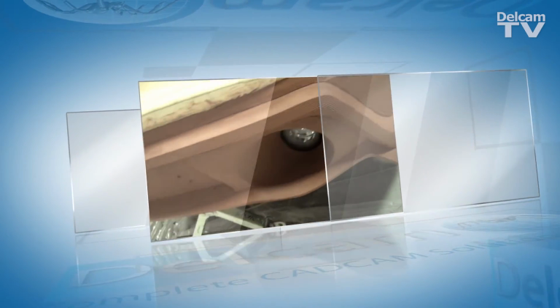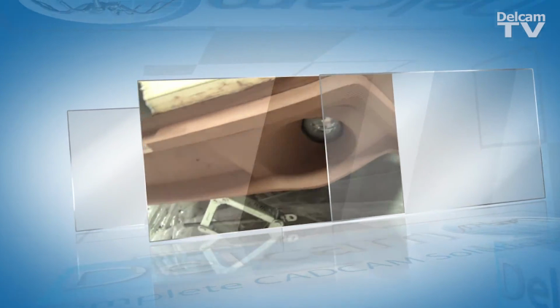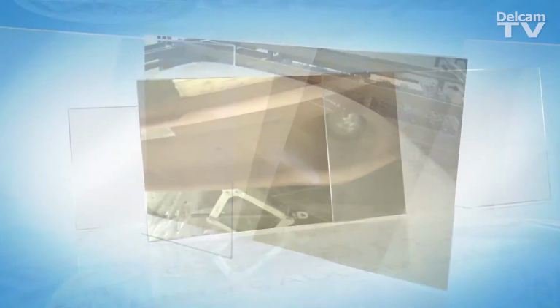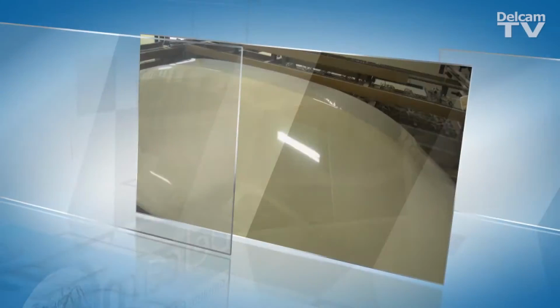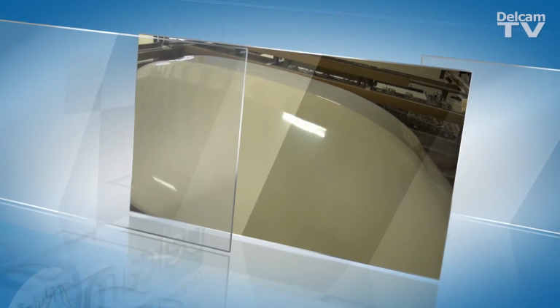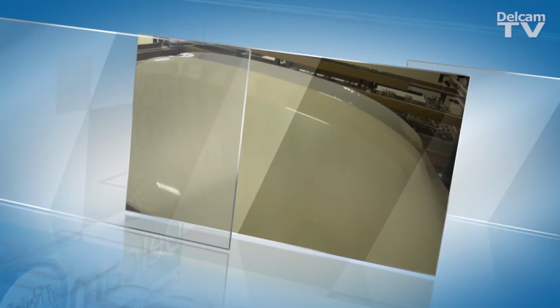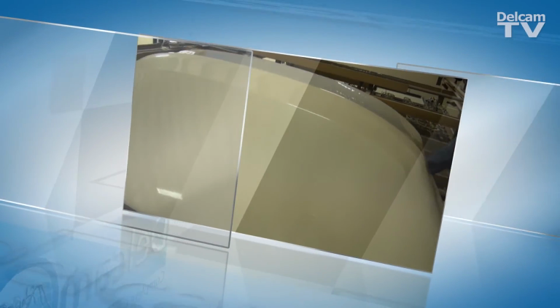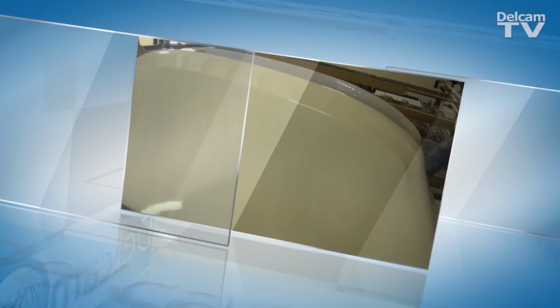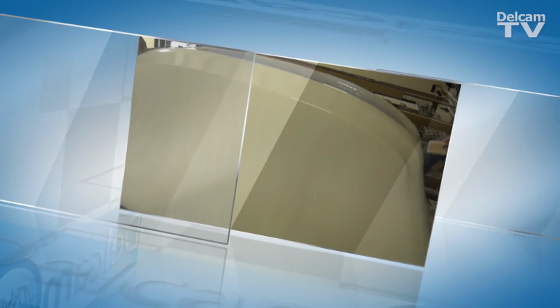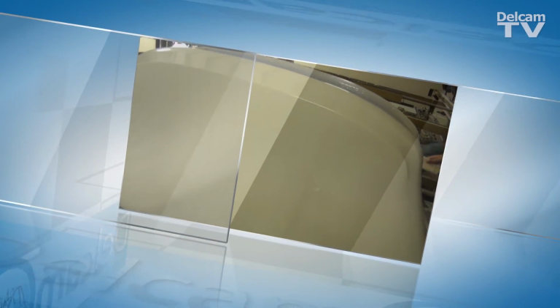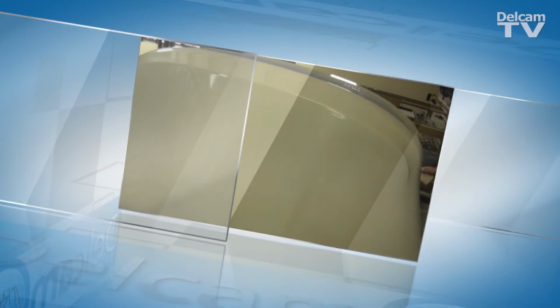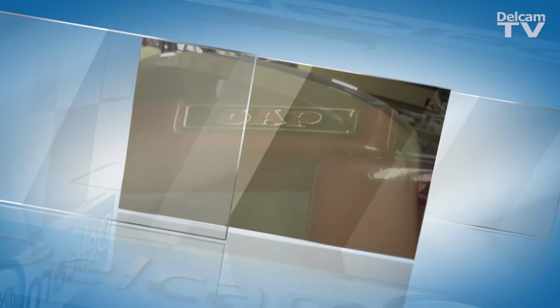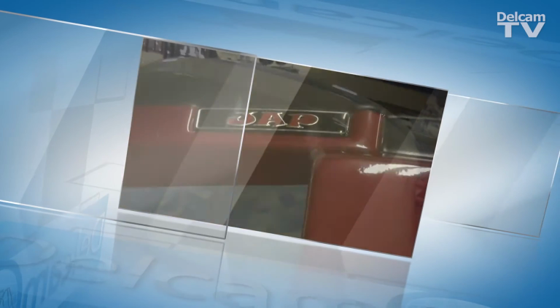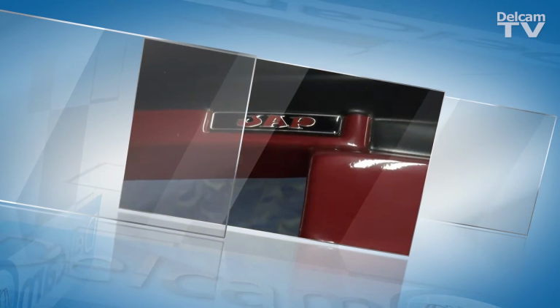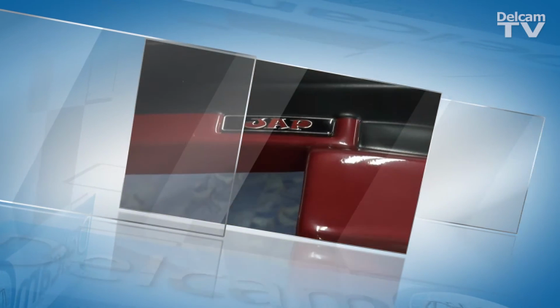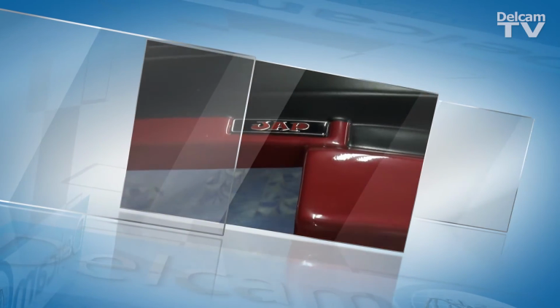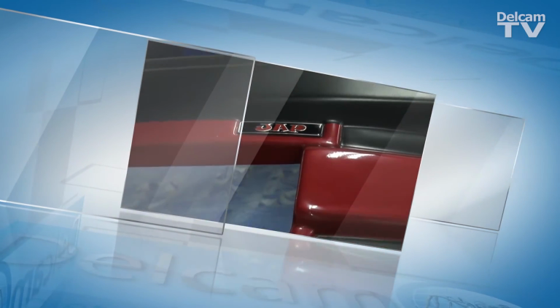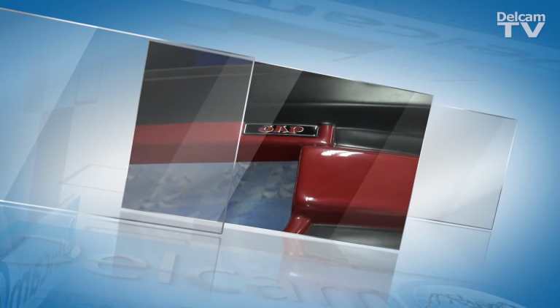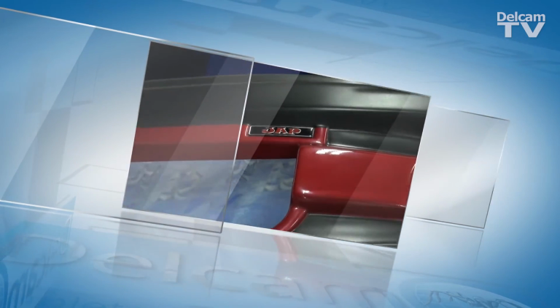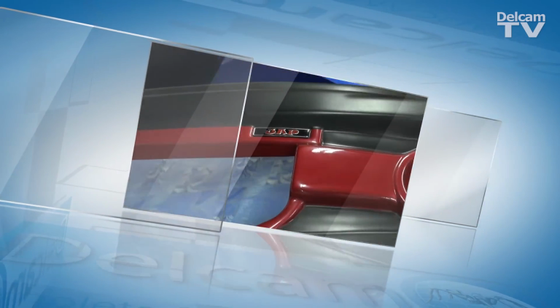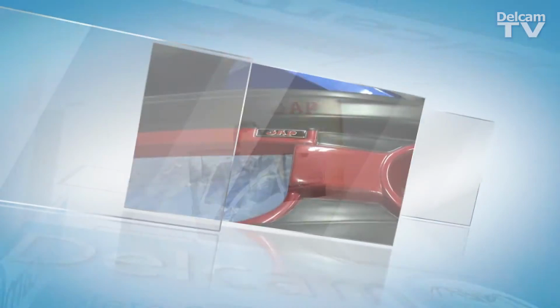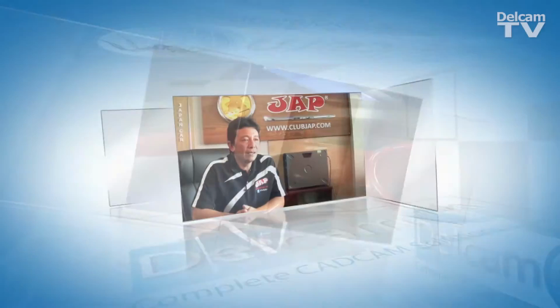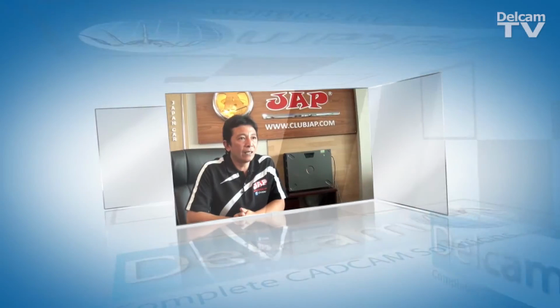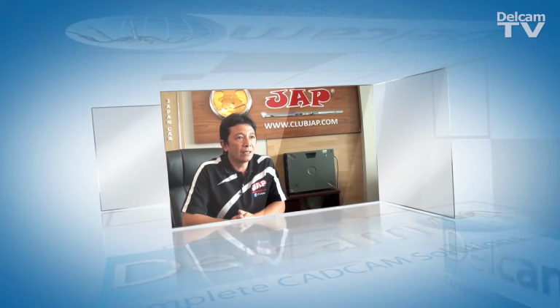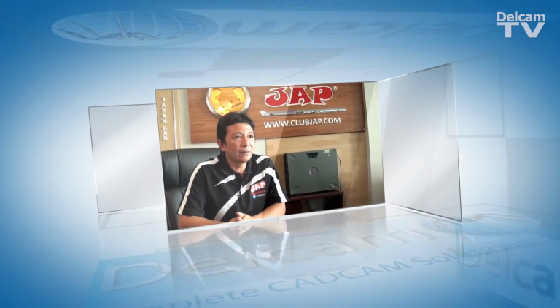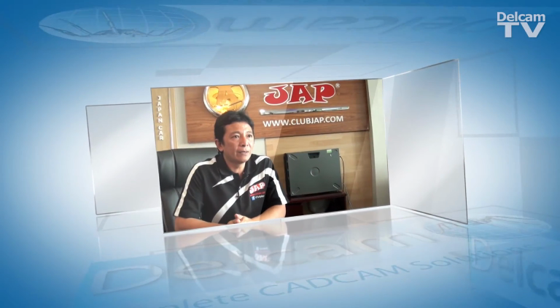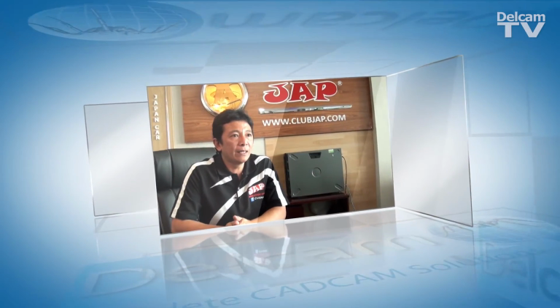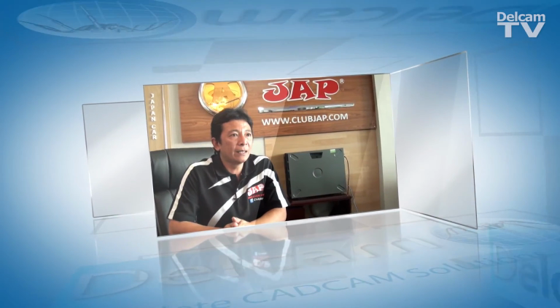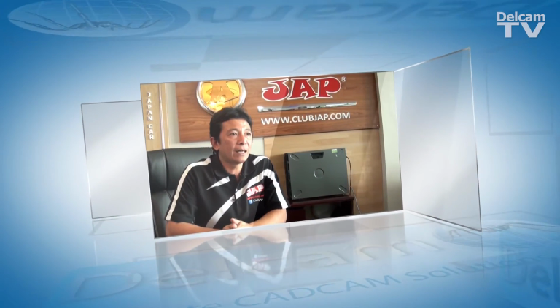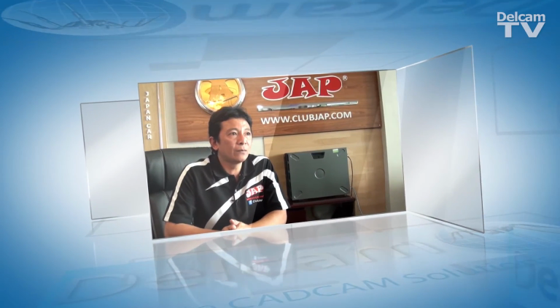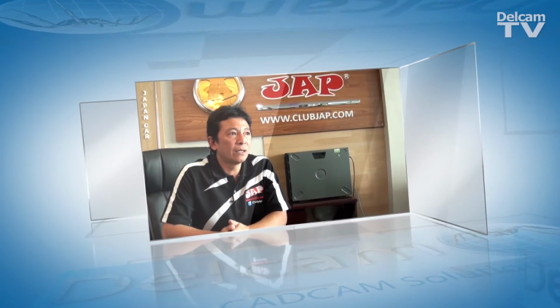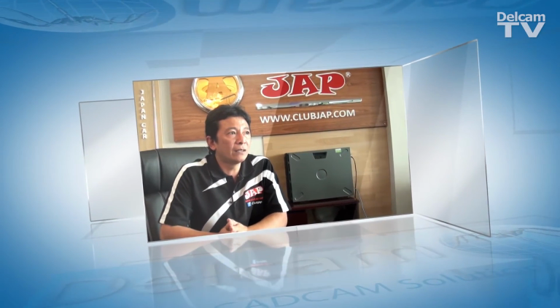Japan Car Accessories and Parts, JAP, near Bangkok, Thailand, designs and produces custom parts for car modding.